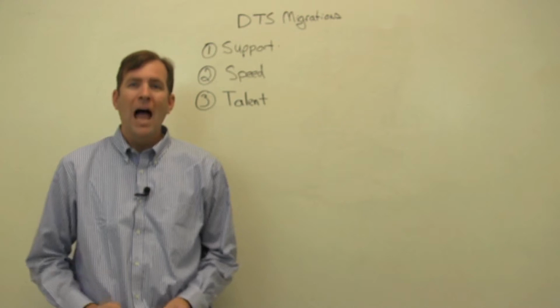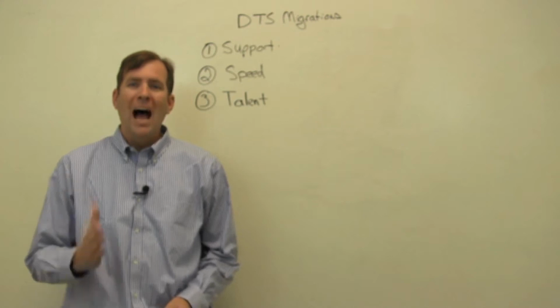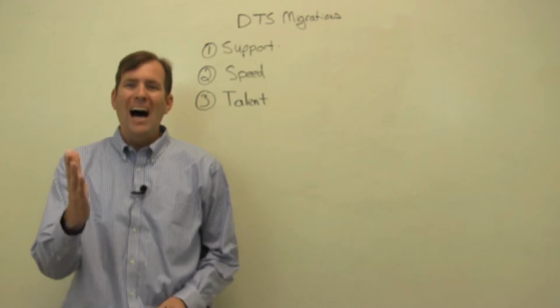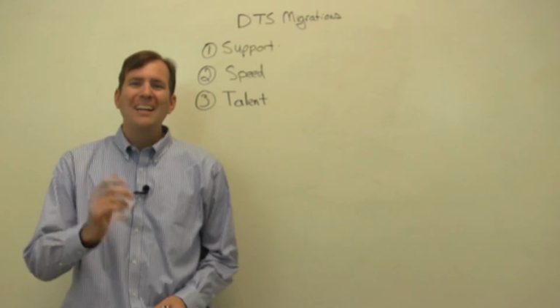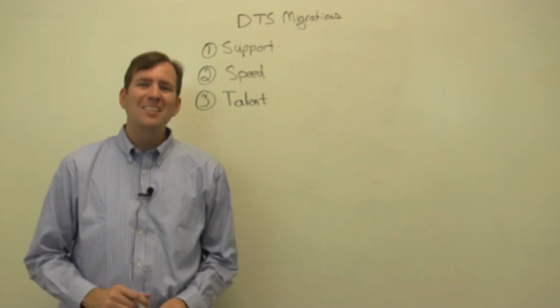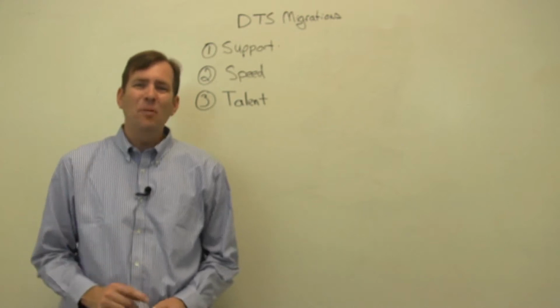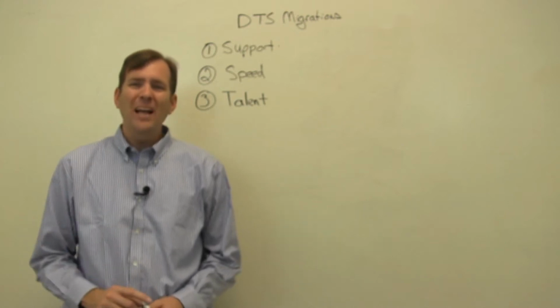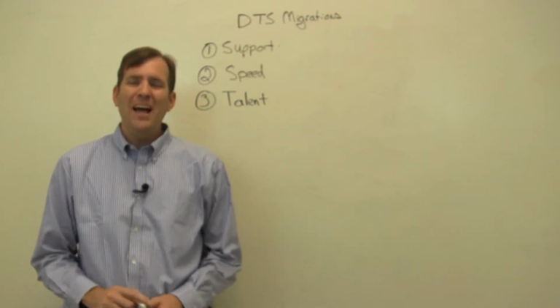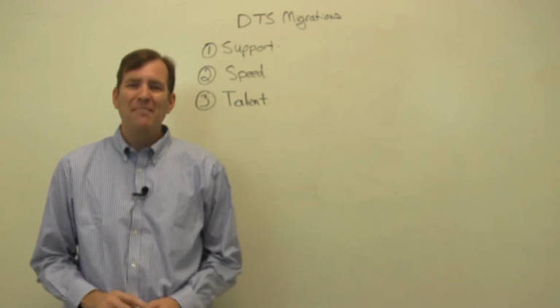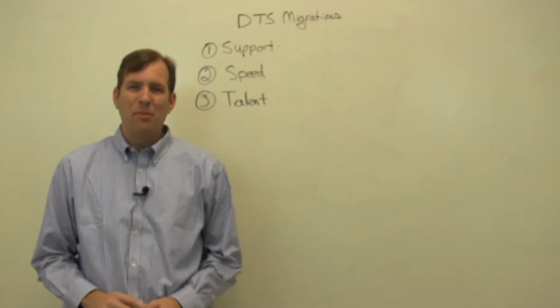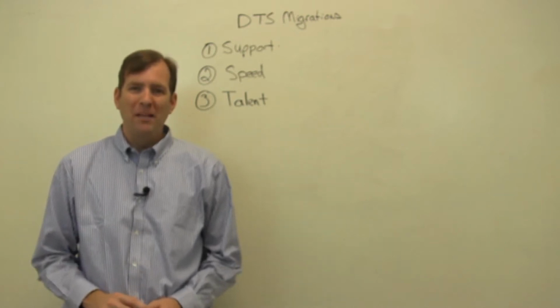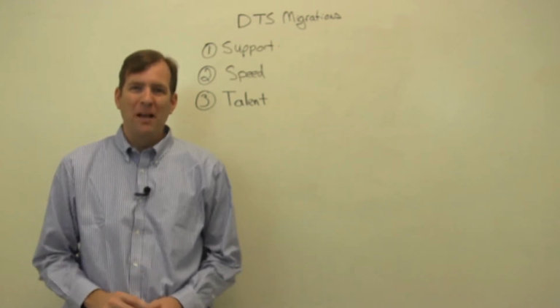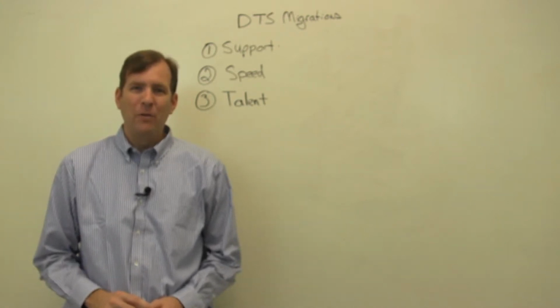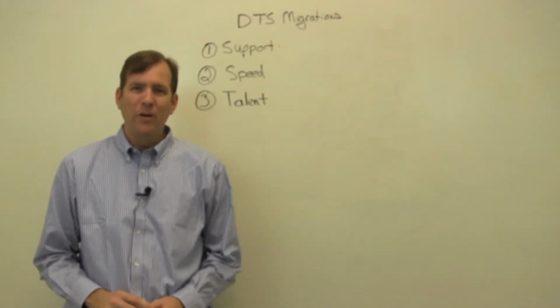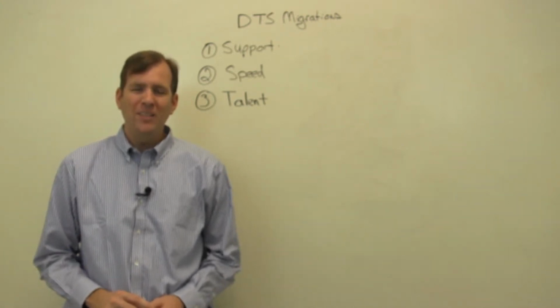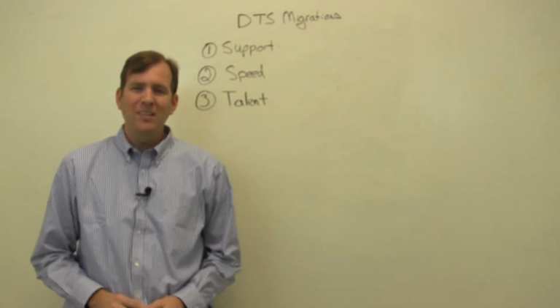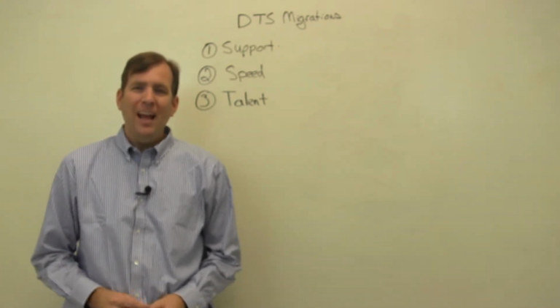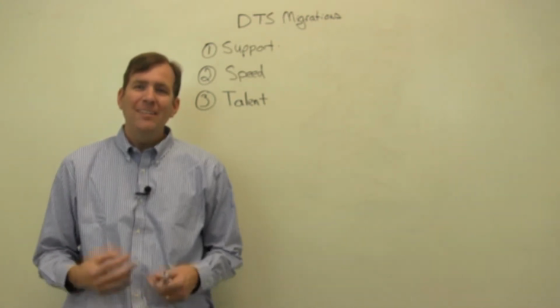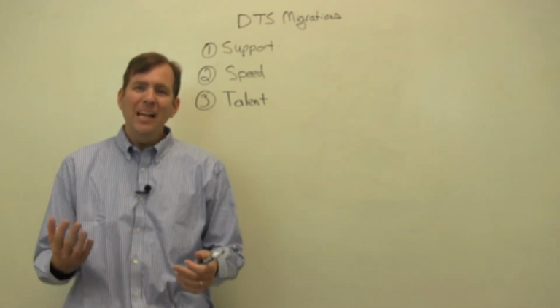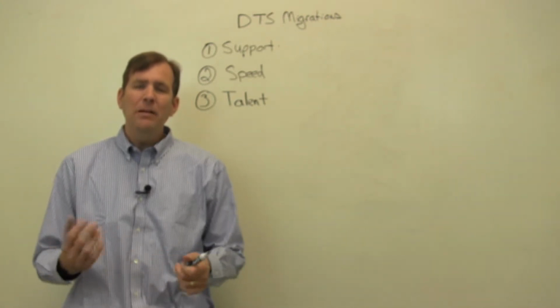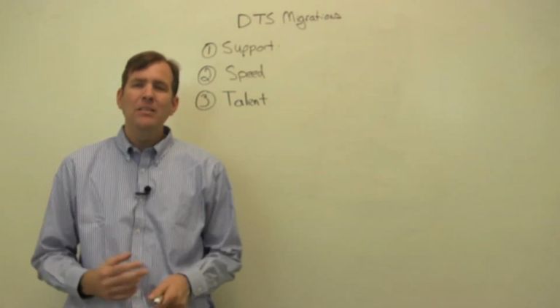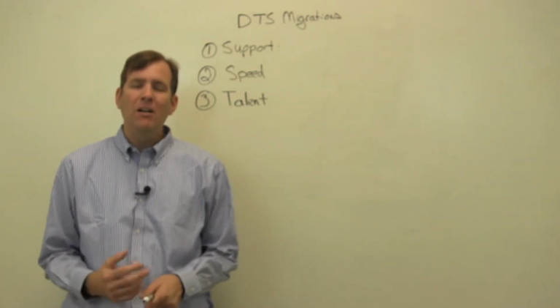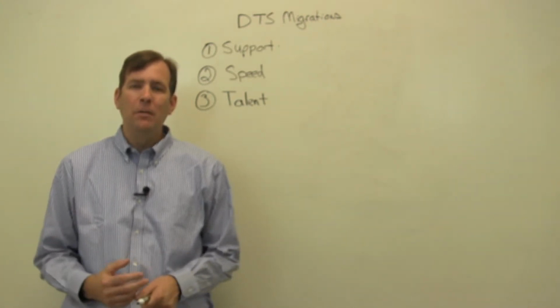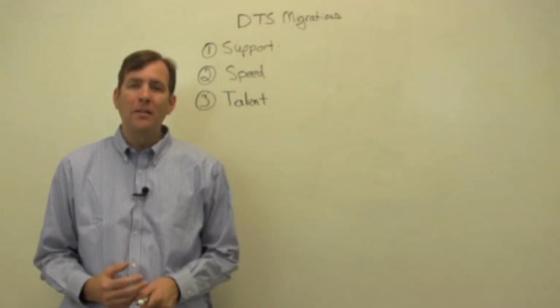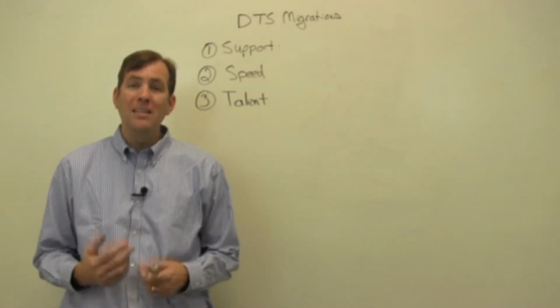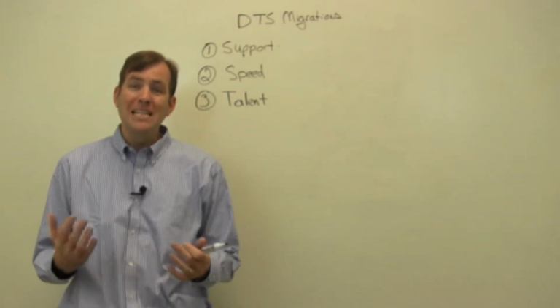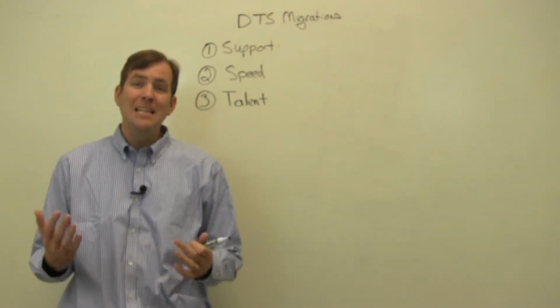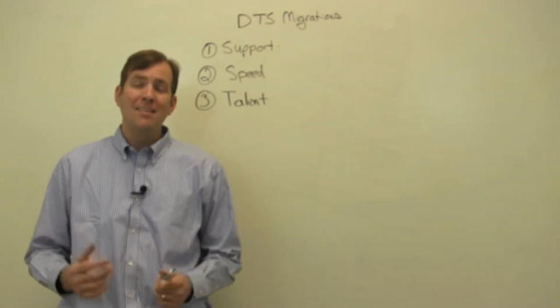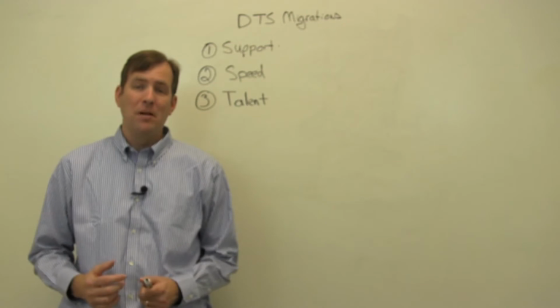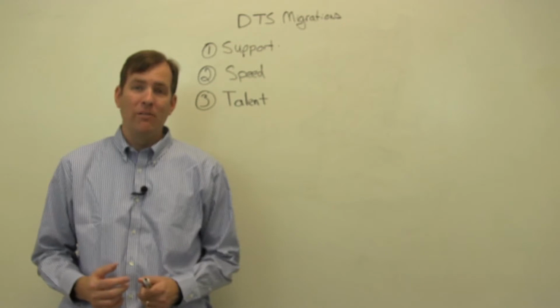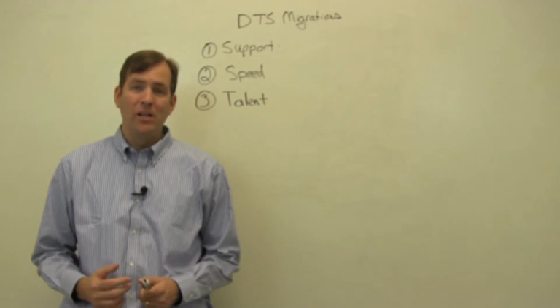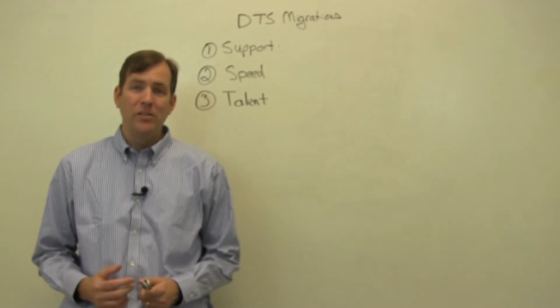Hi, this is Brian Knight from Pragmatic Works, and today I'm here to talk about DTS migrations.